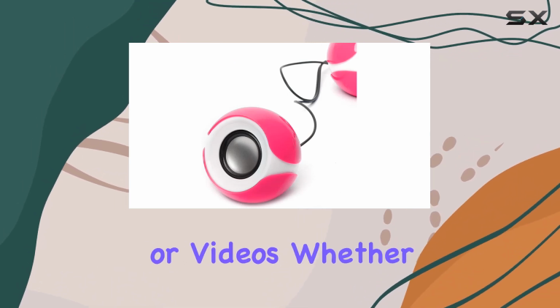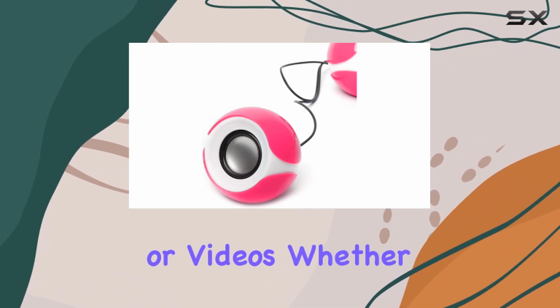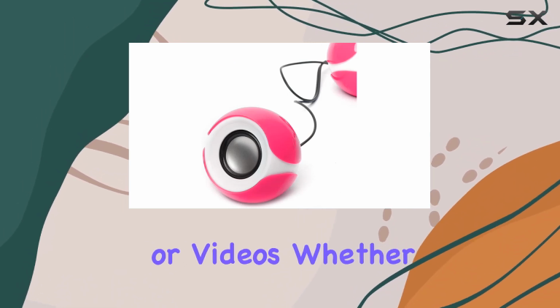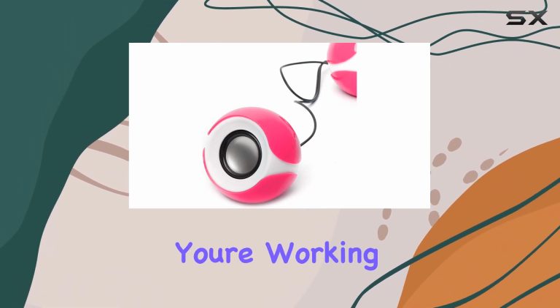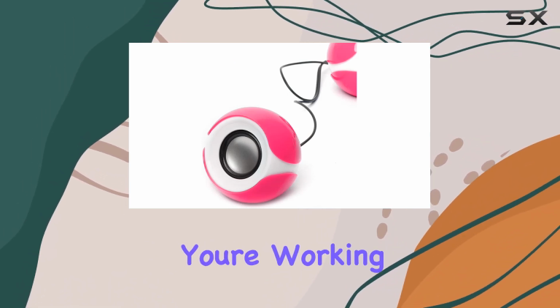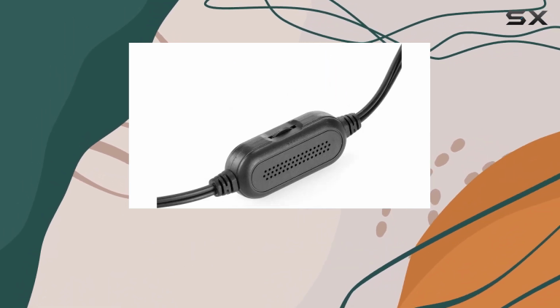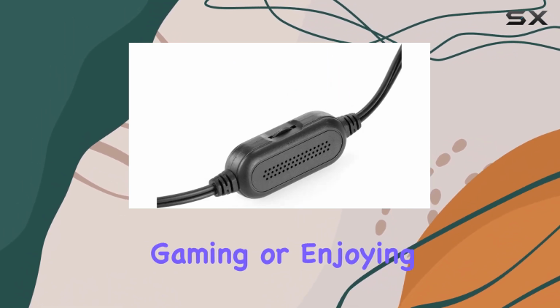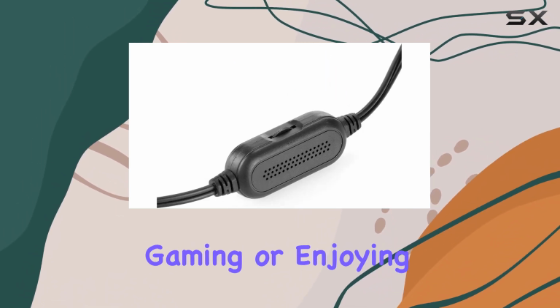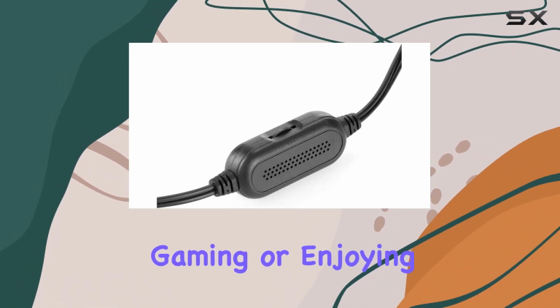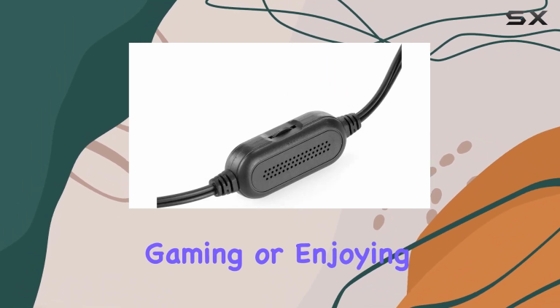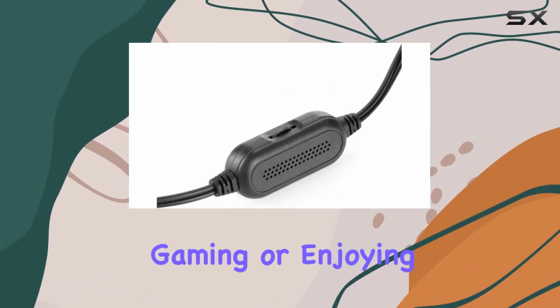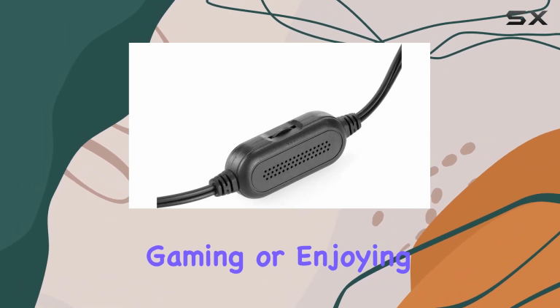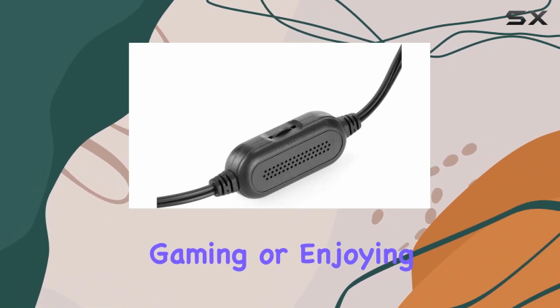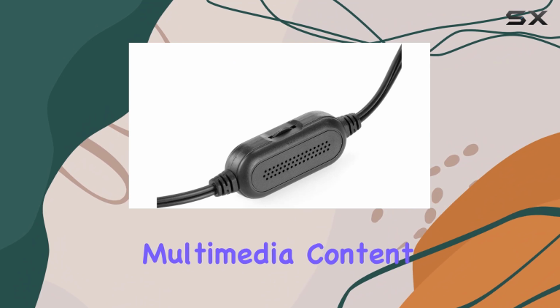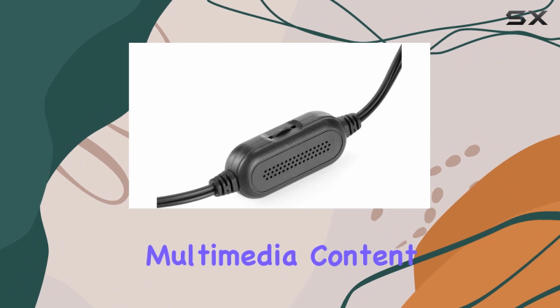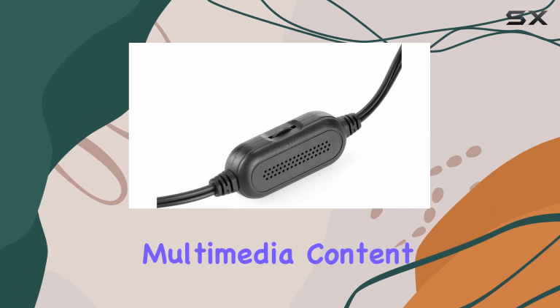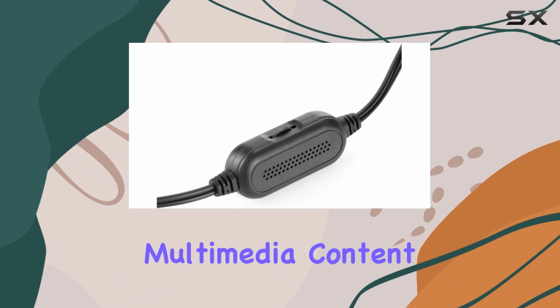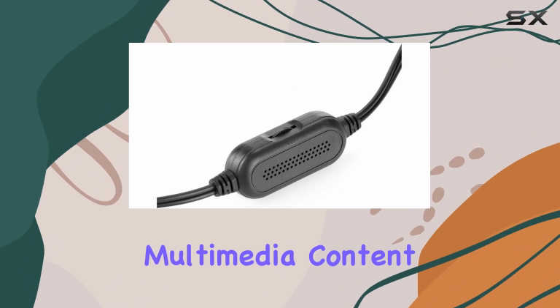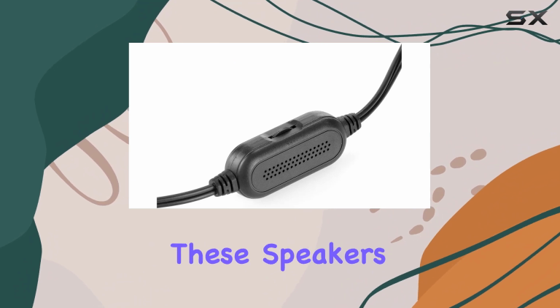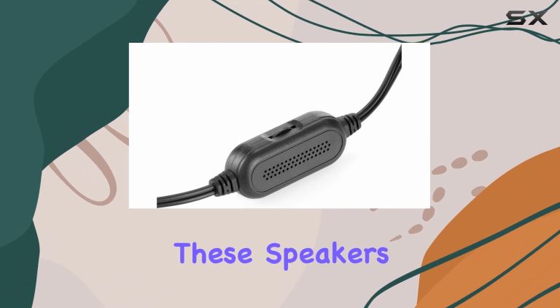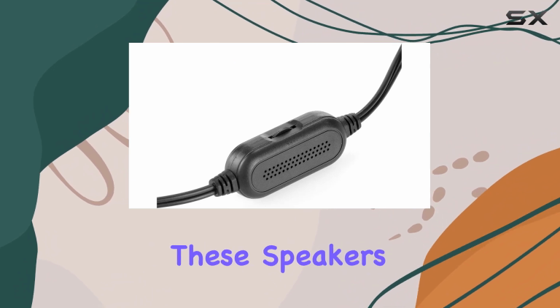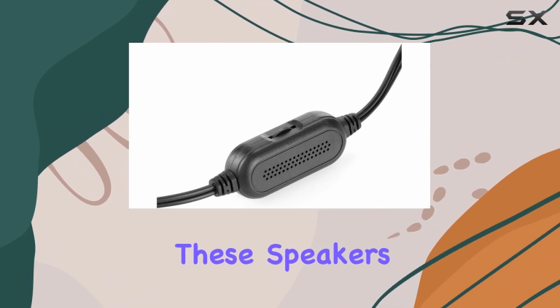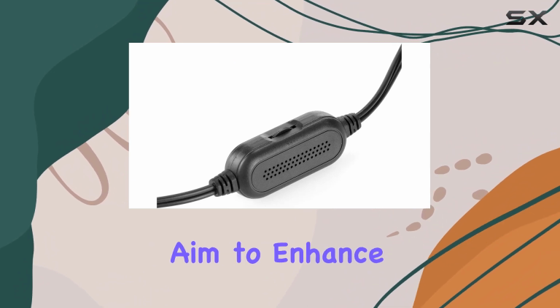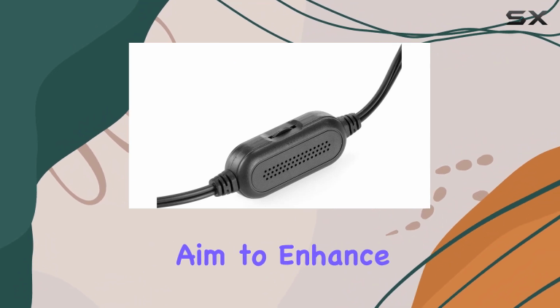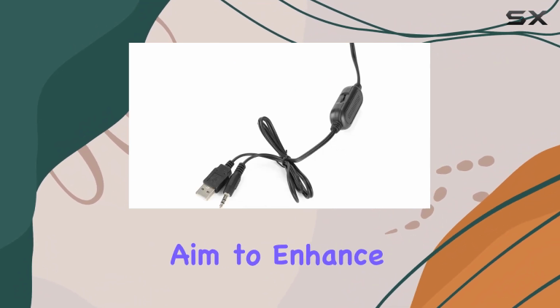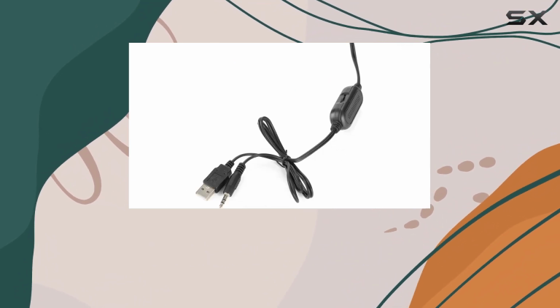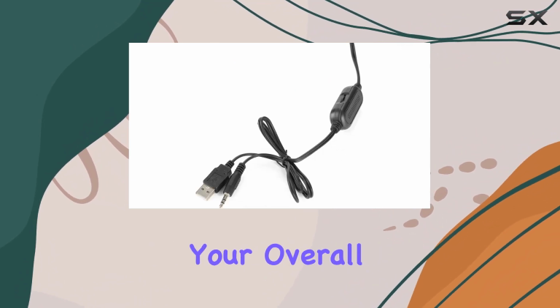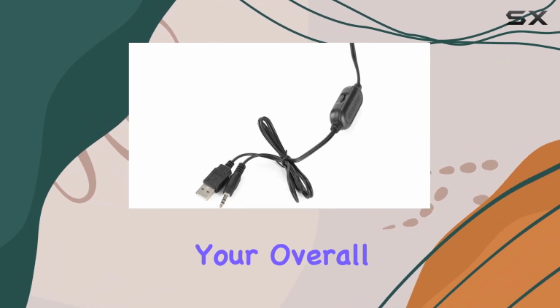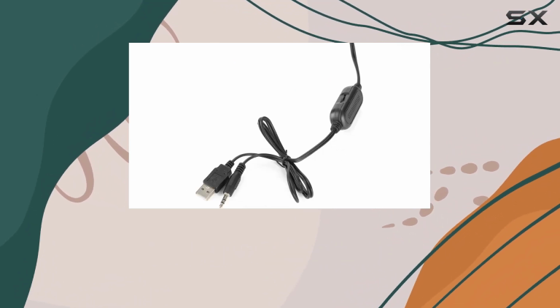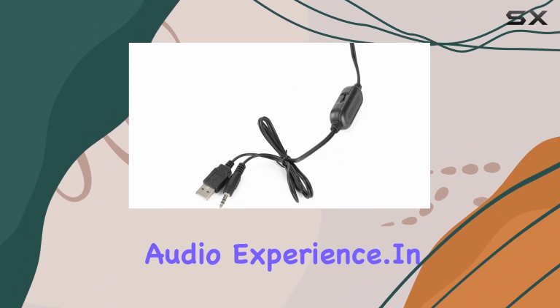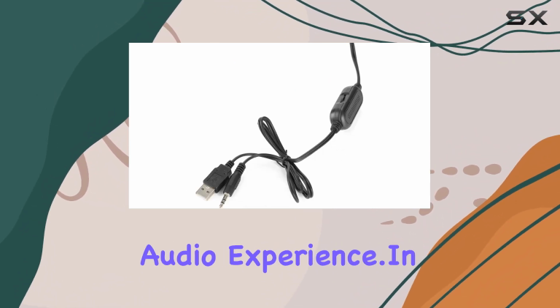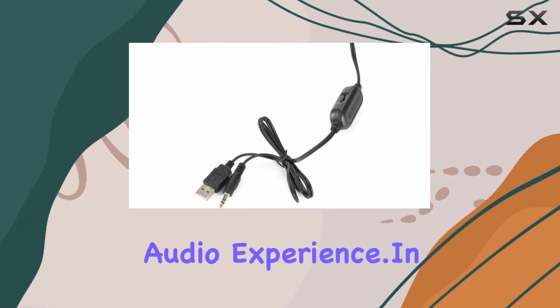Whether you're working, gaming, or enjoying multimedia content, these speakers aim to enhance your overall audio experience.